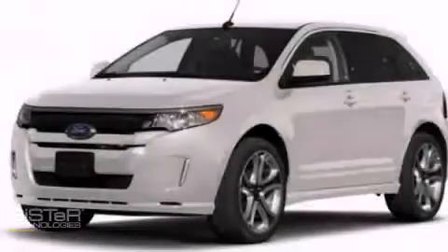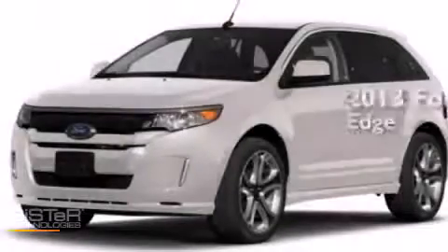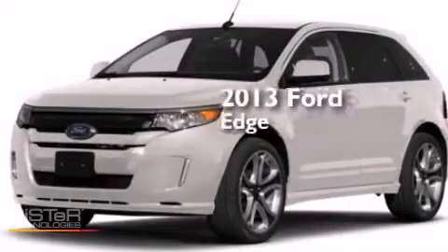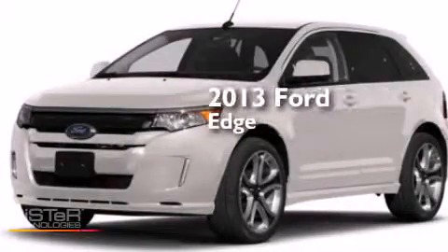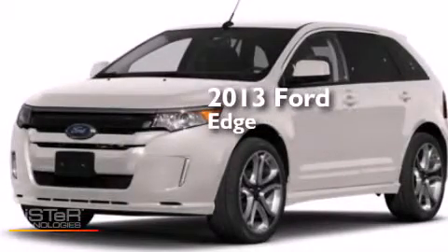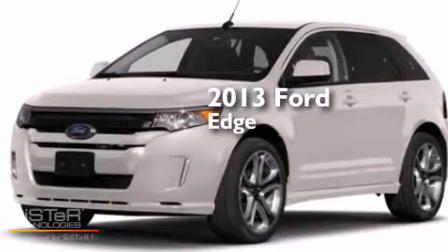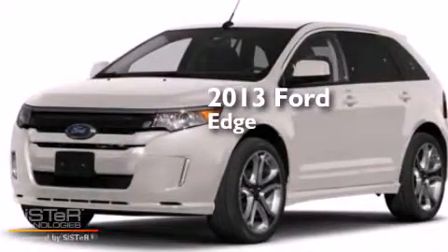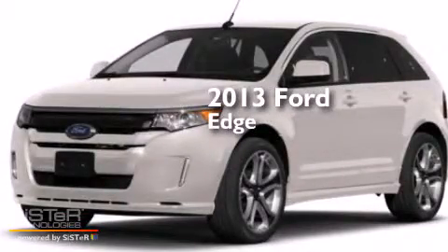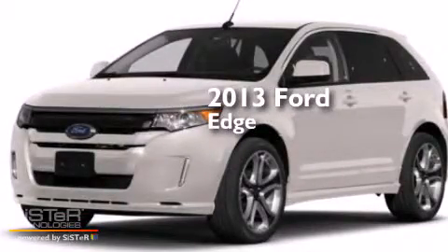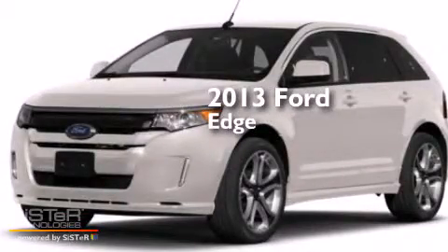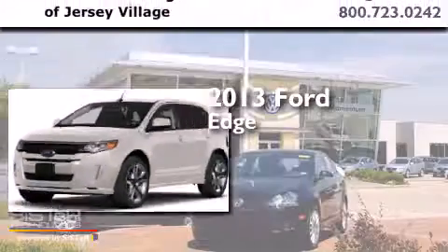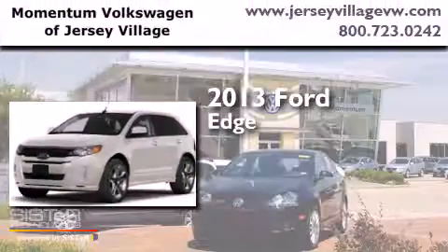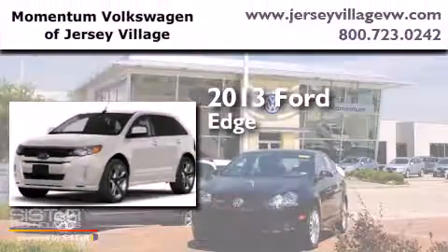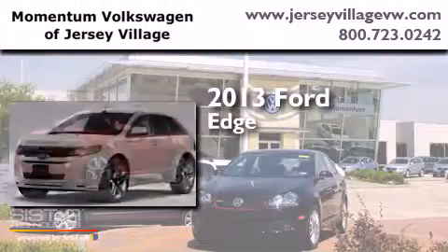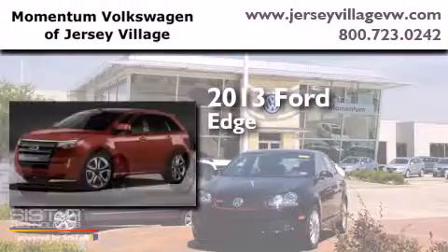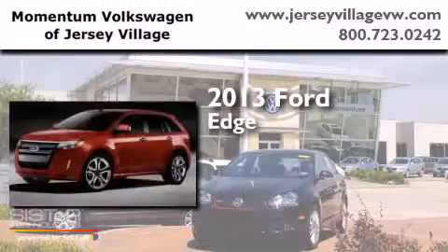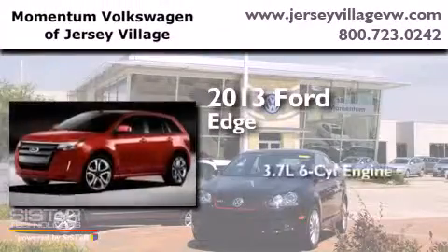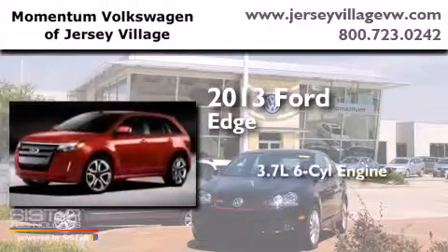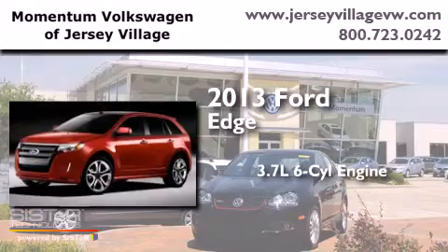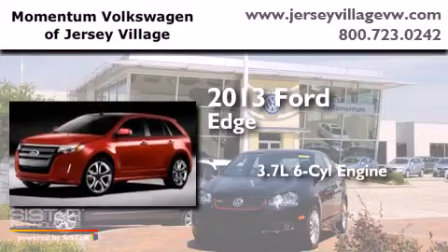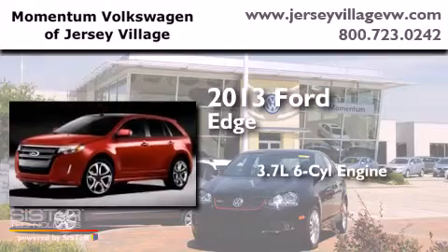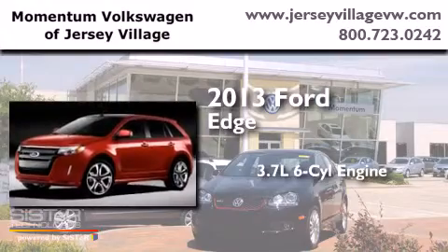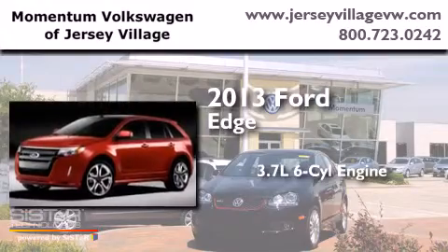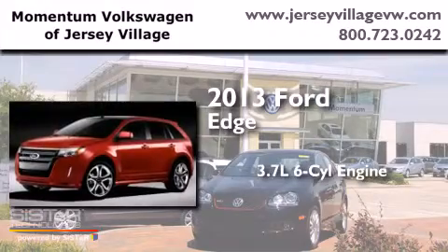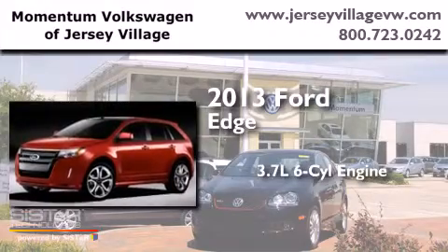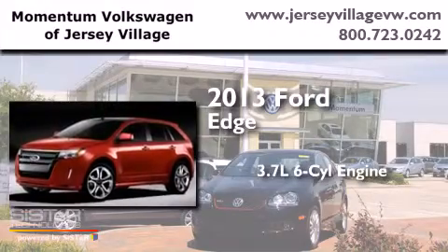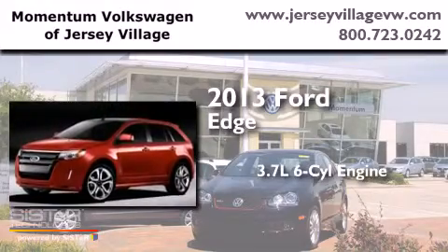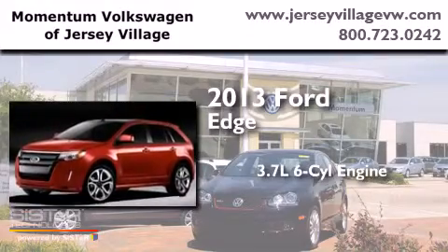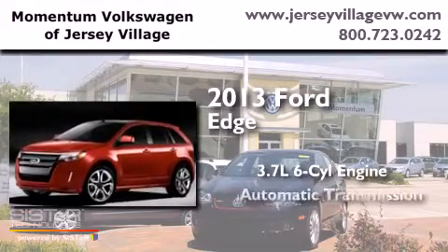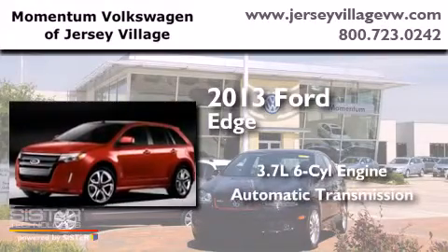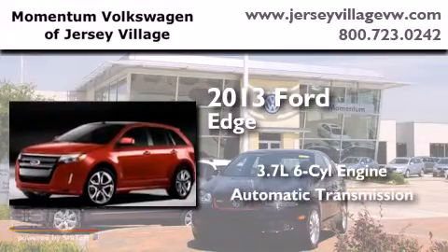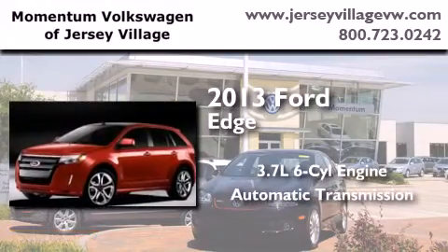This is a 2013 Ford Edge. It features a 3.7-liter six-cylinder engine and an automatic transmission.